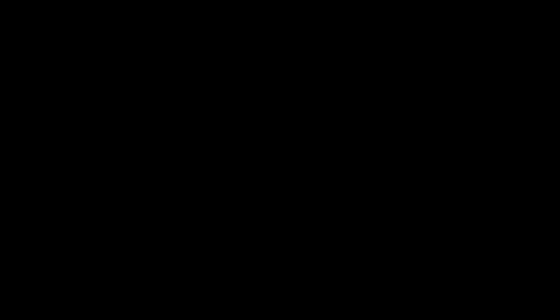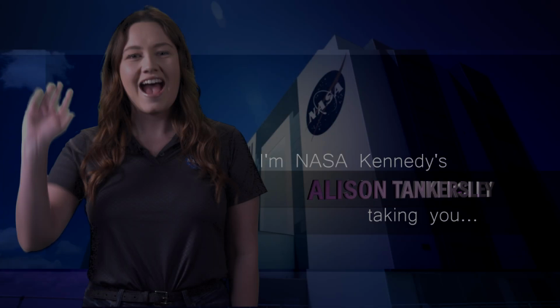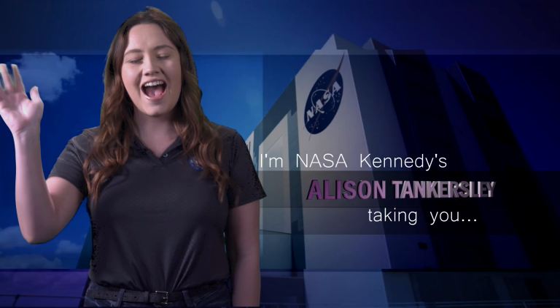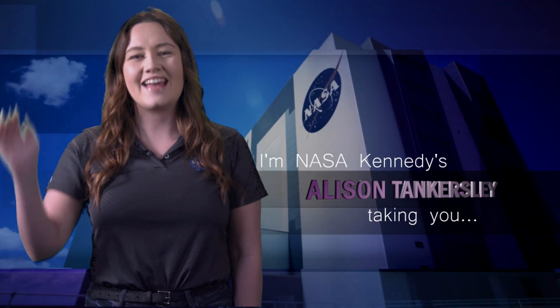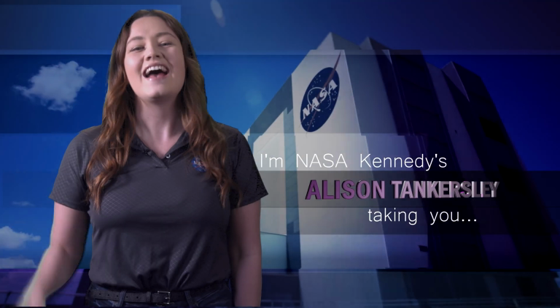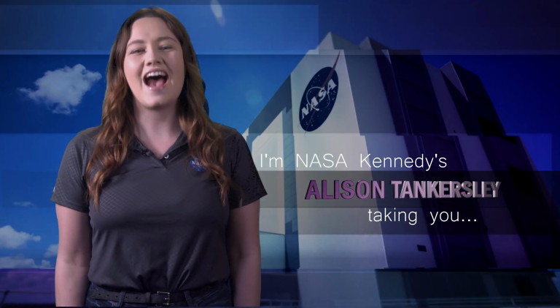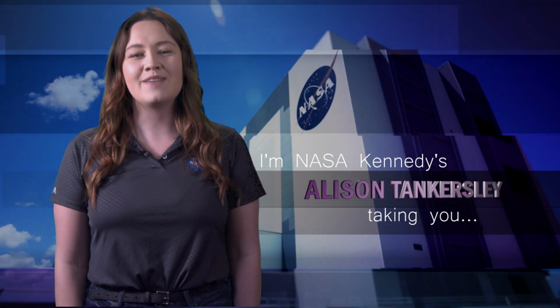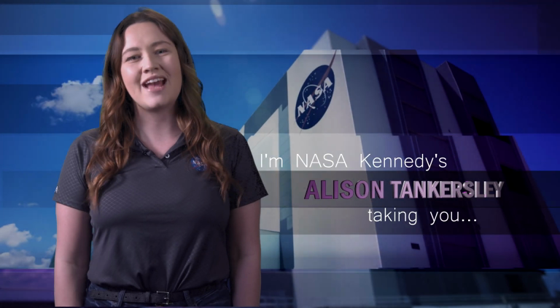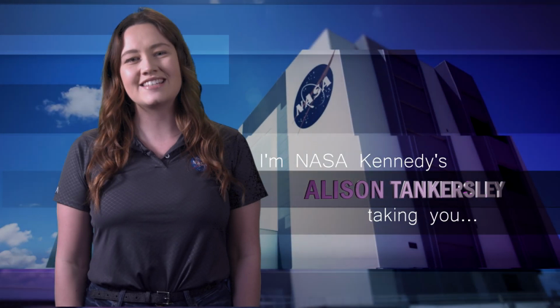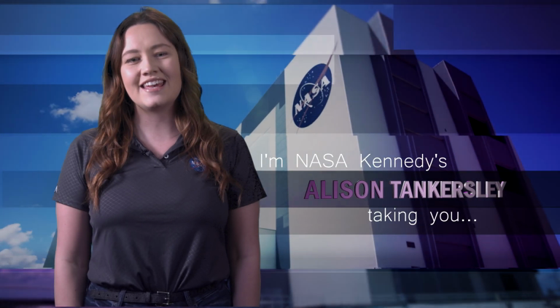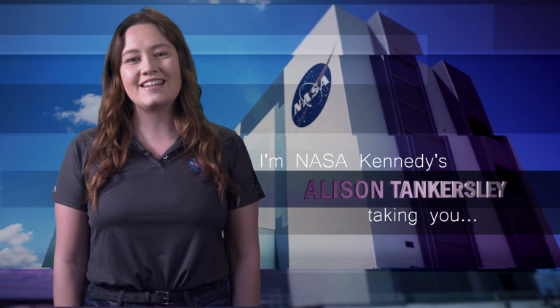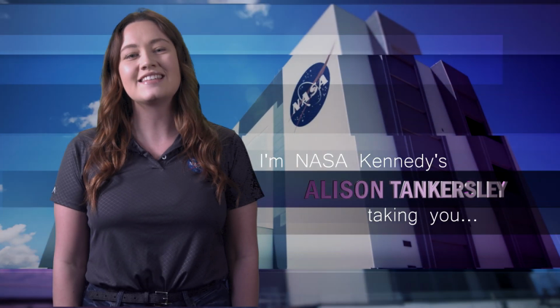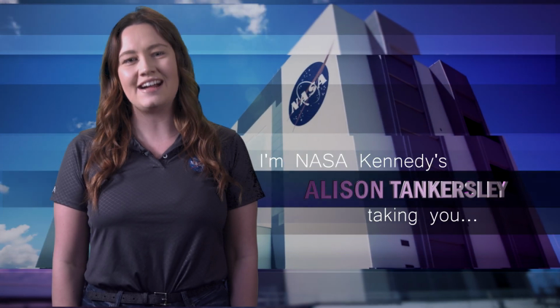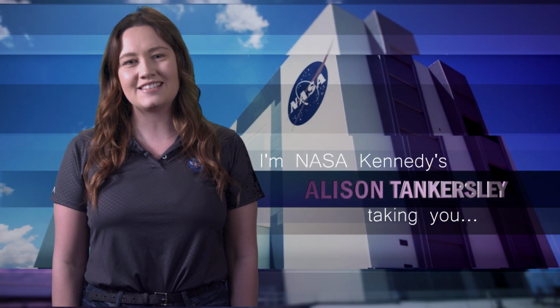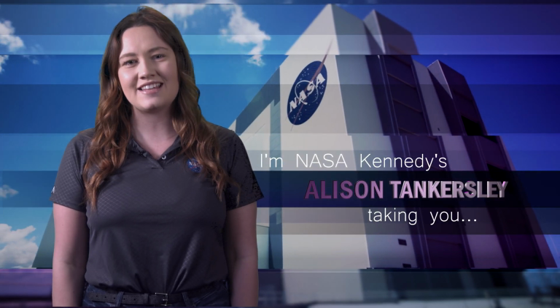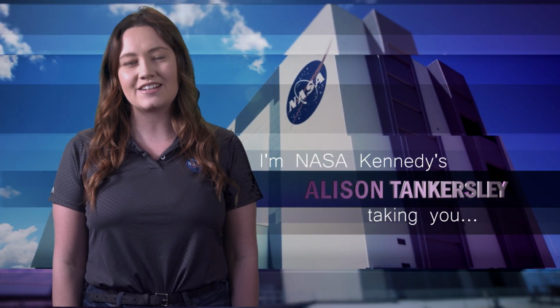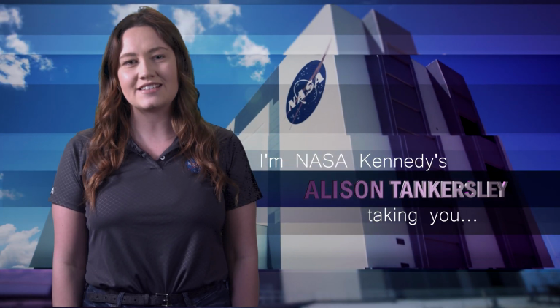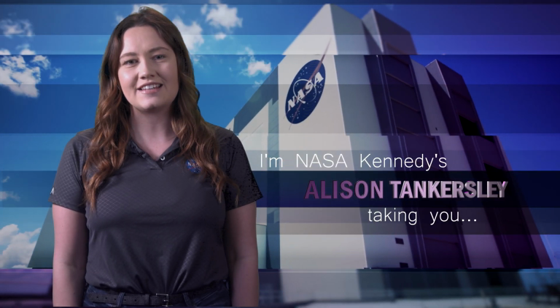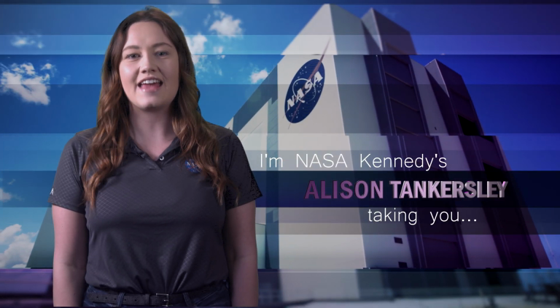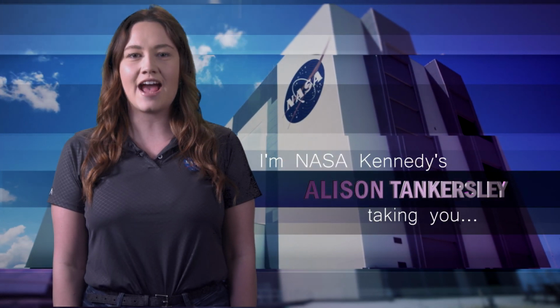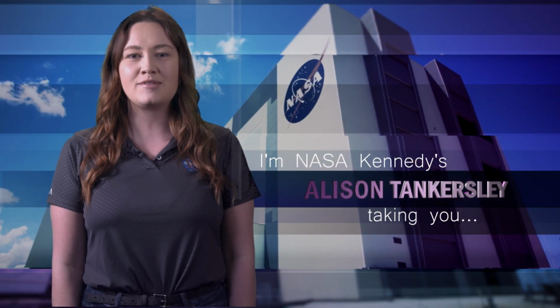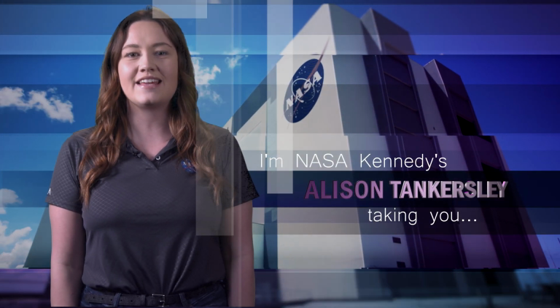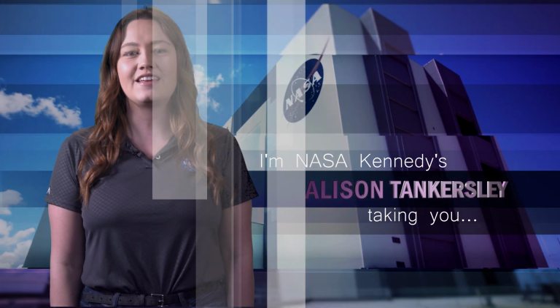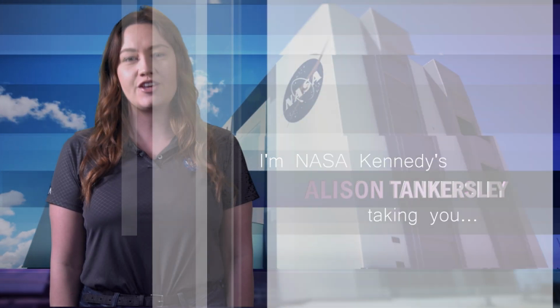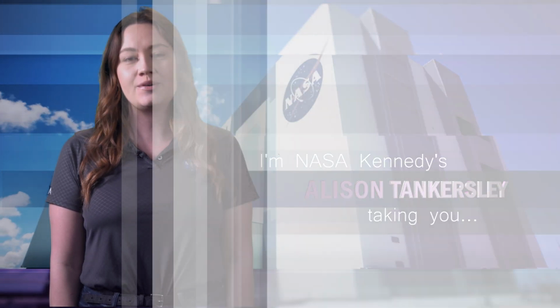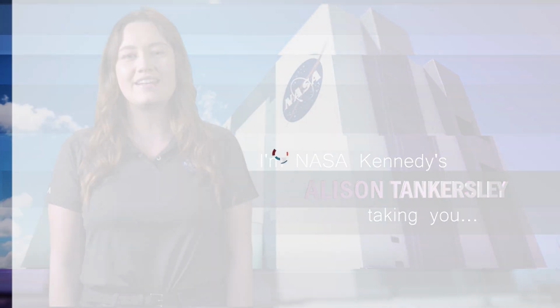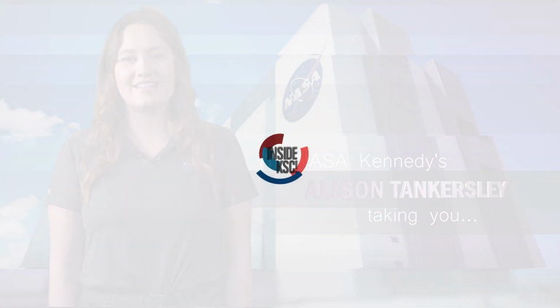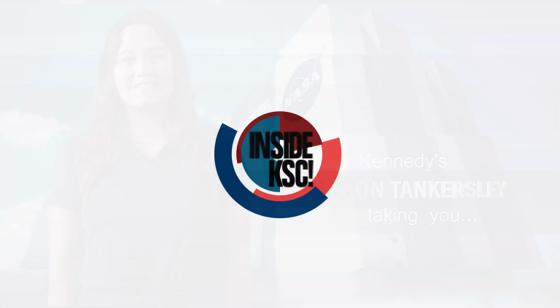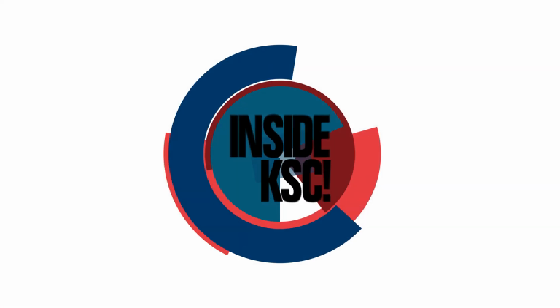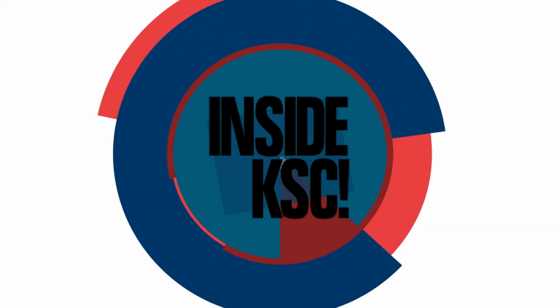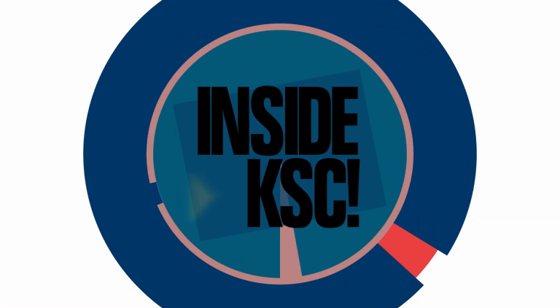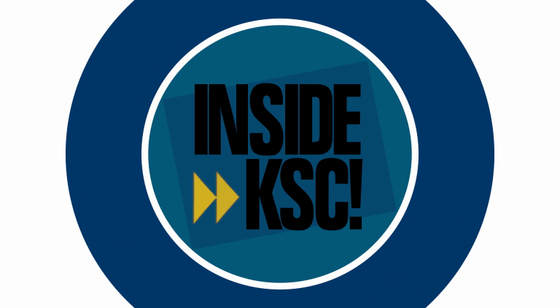Hi, I'm NASA Kennedy's Allison Tangersly, and I'm taking you Inside KSC.